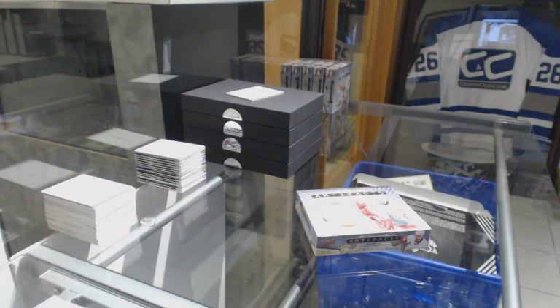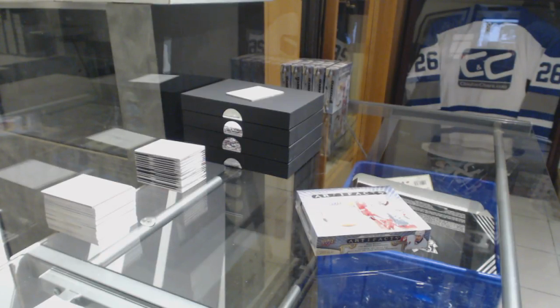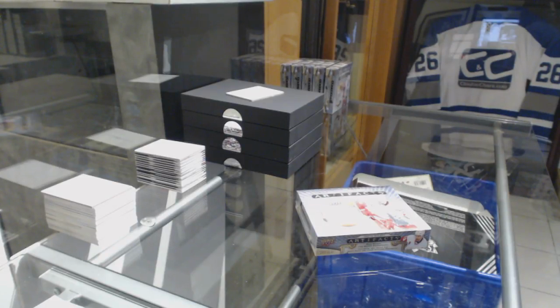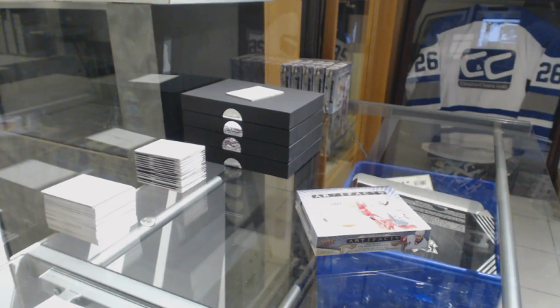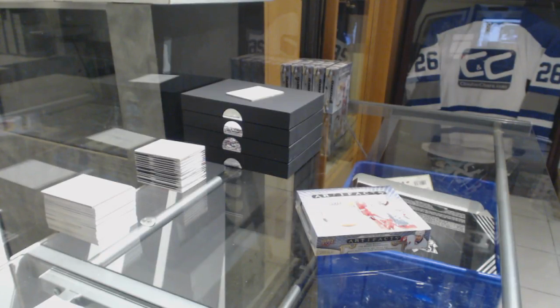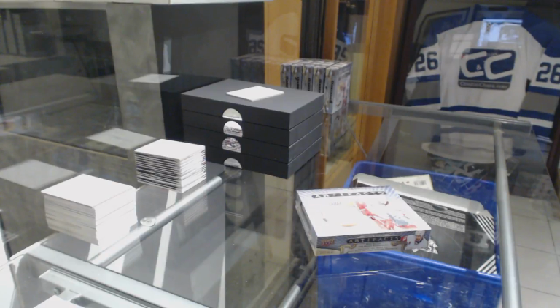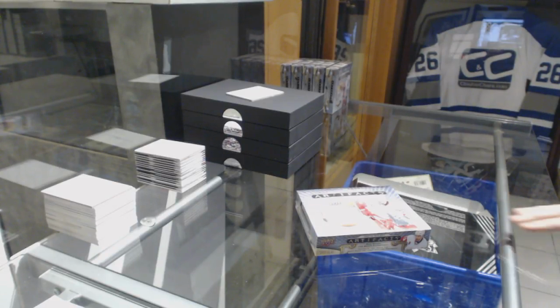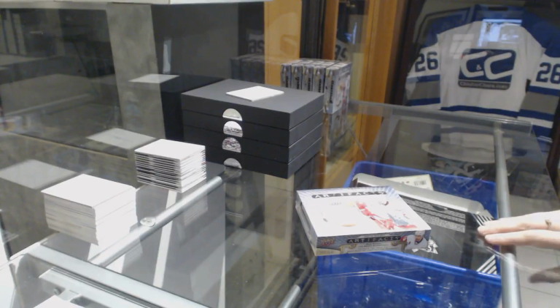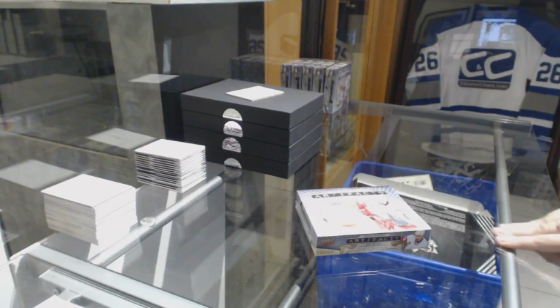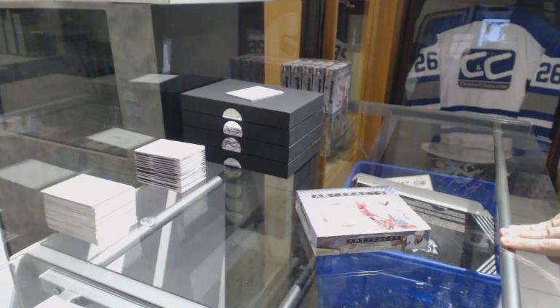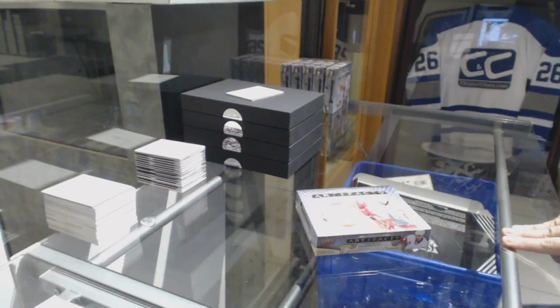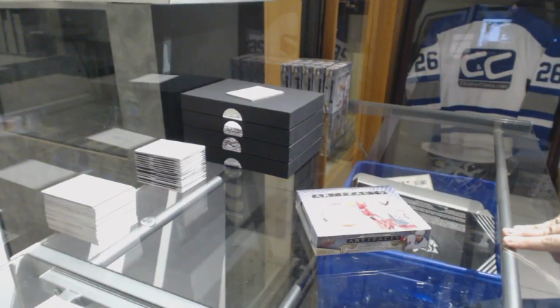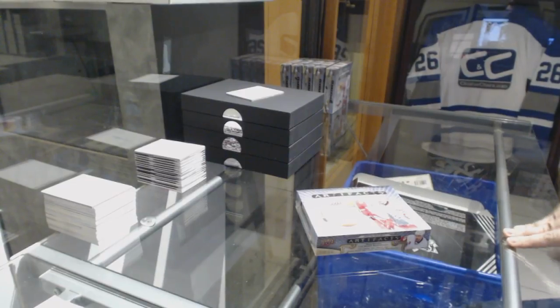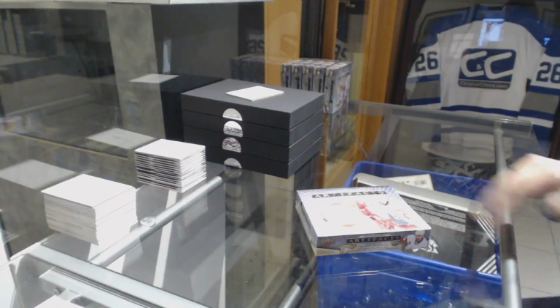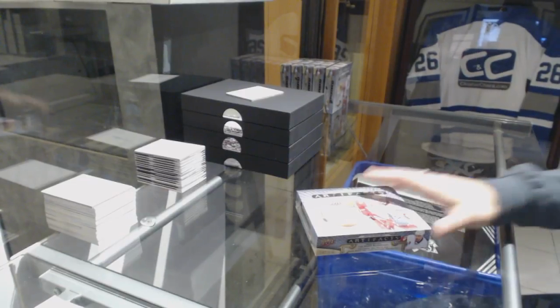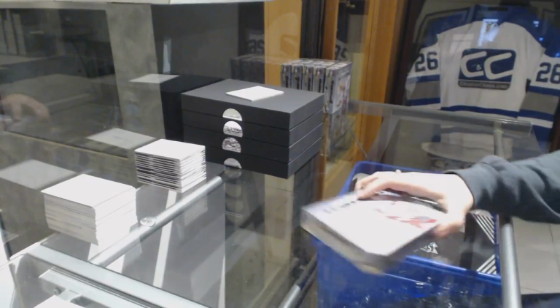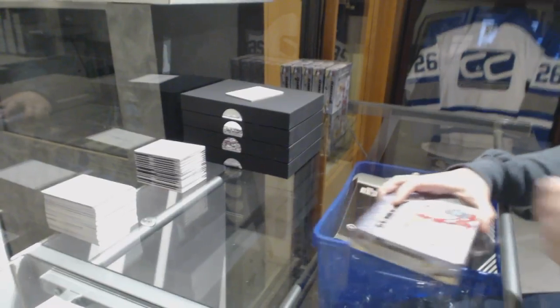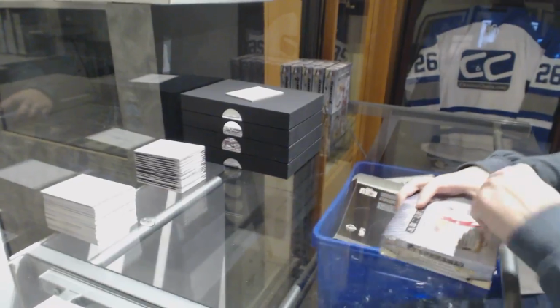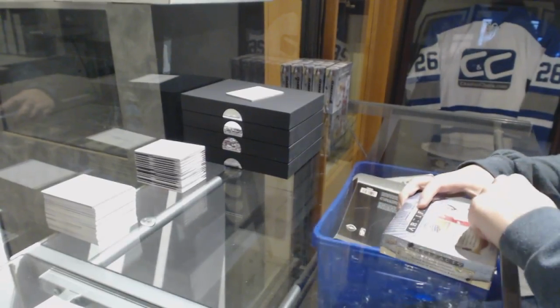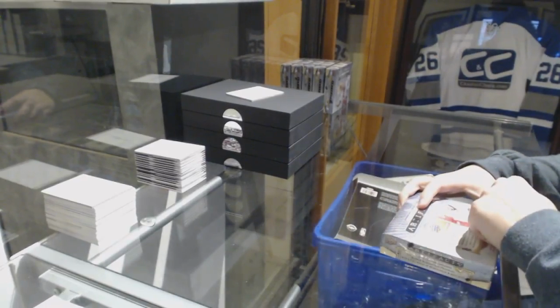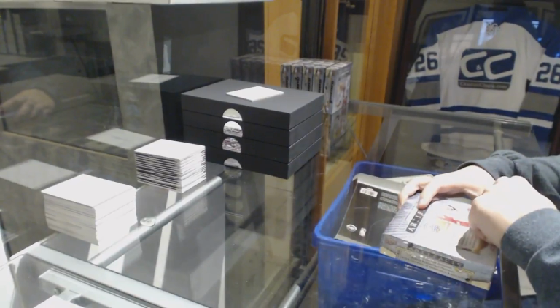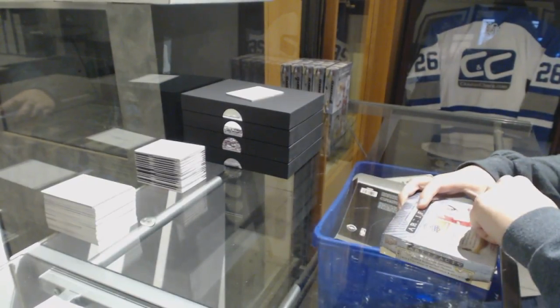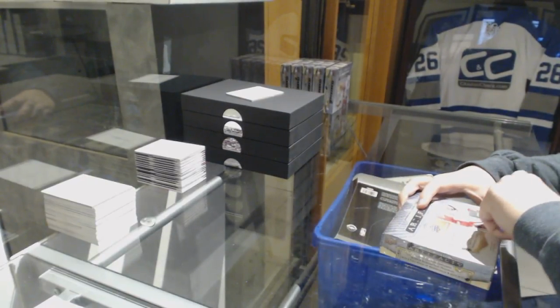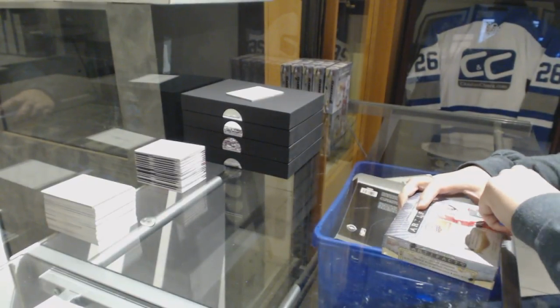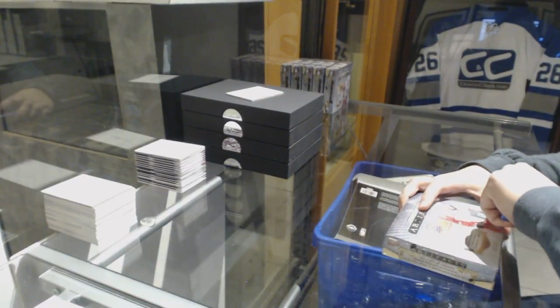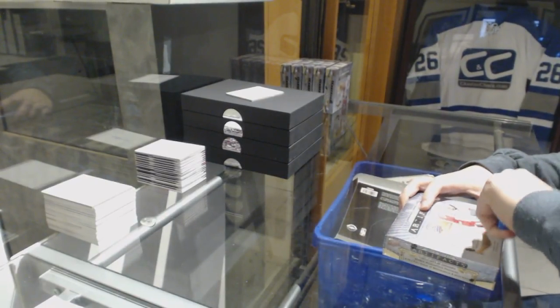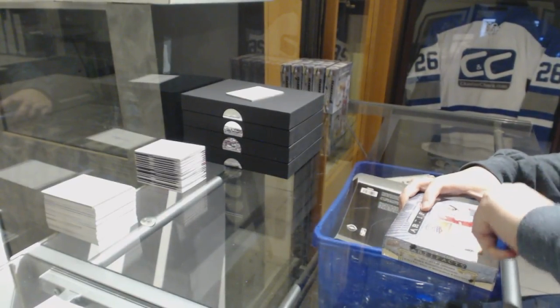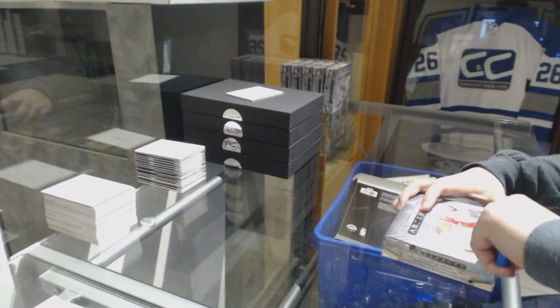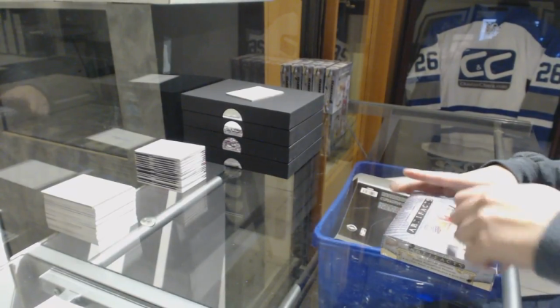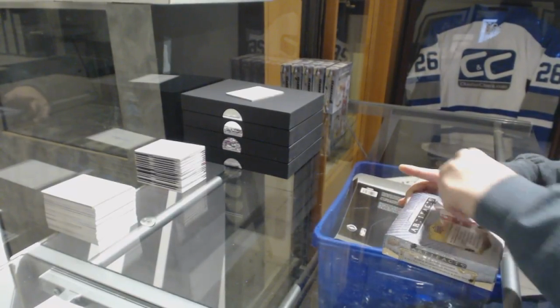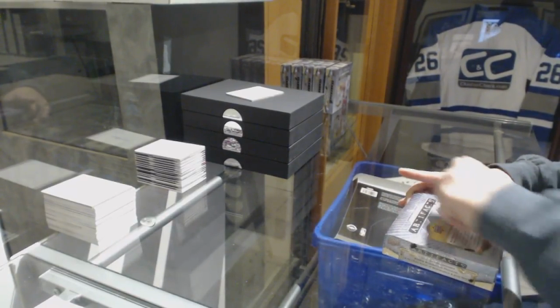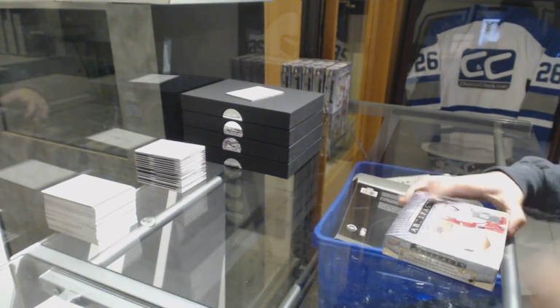Blue Hat Dudes Box 1516, Upper Deck Artifacts.